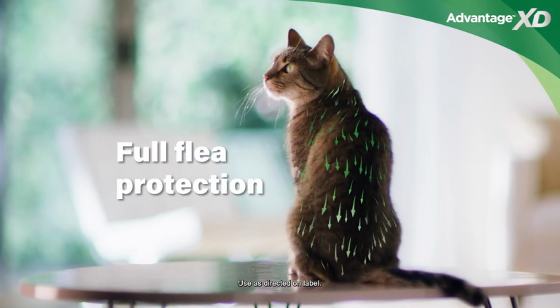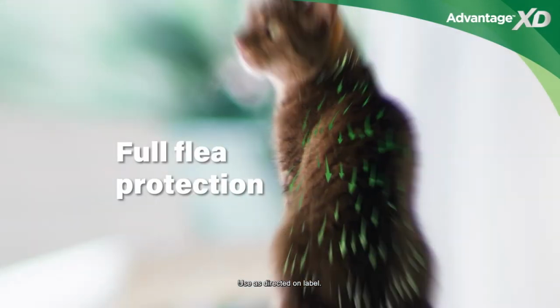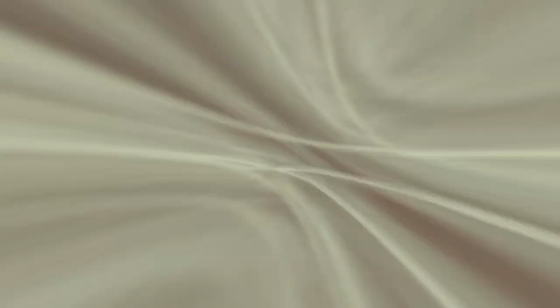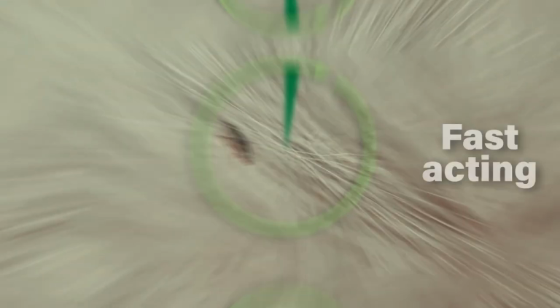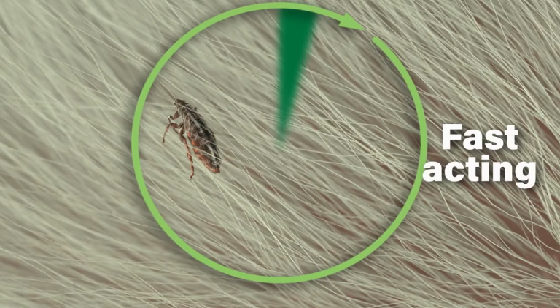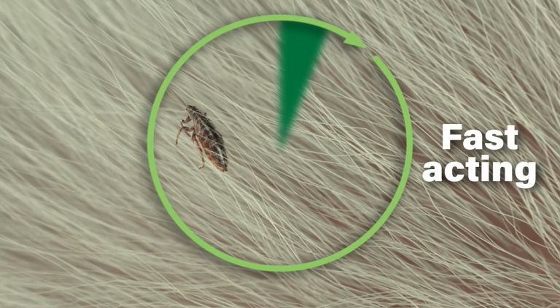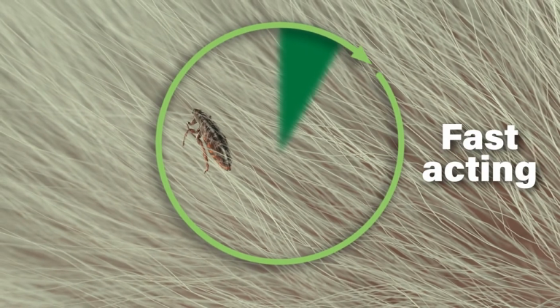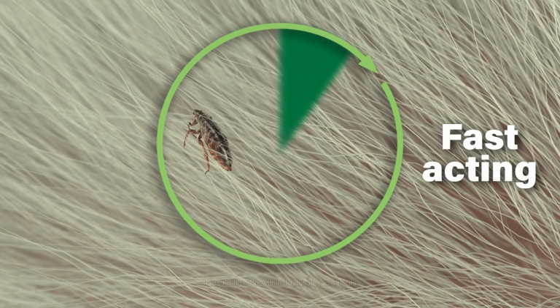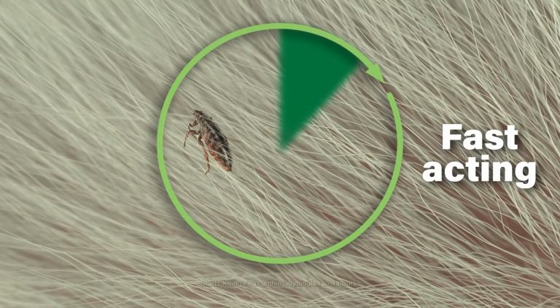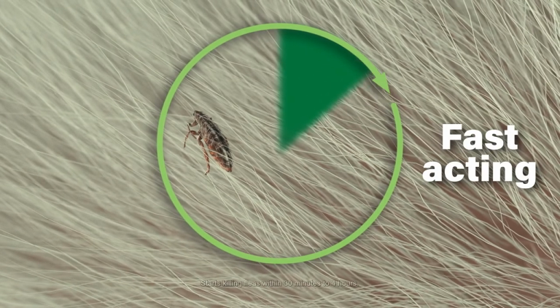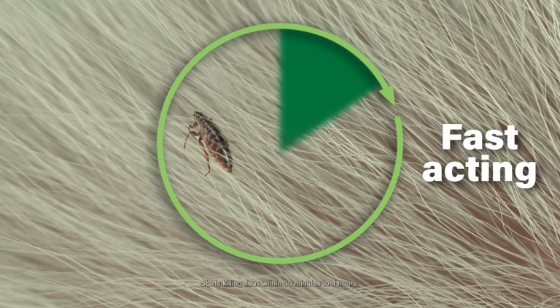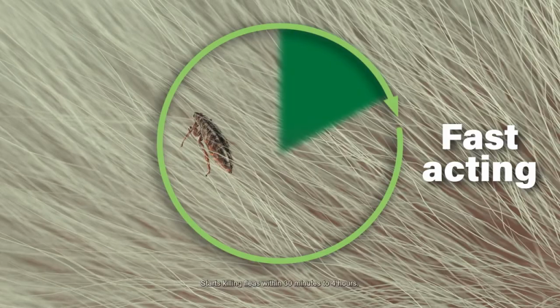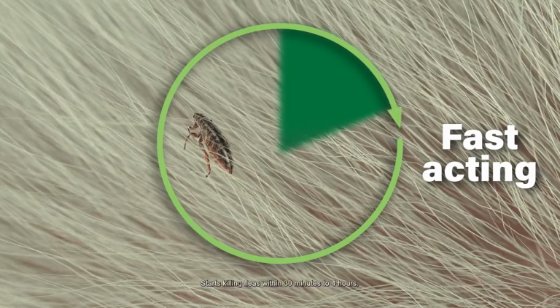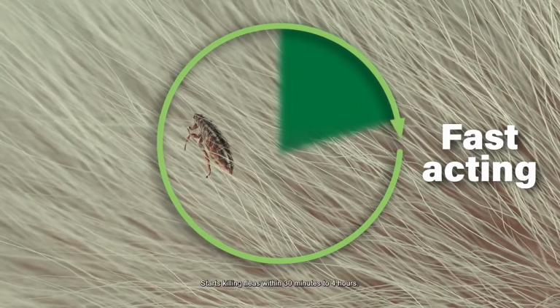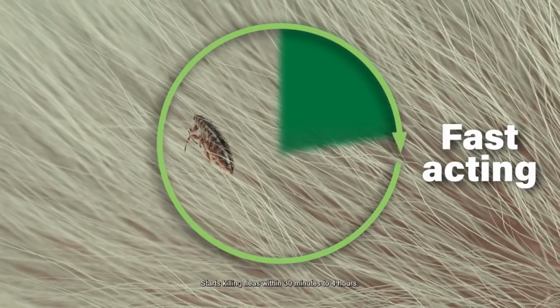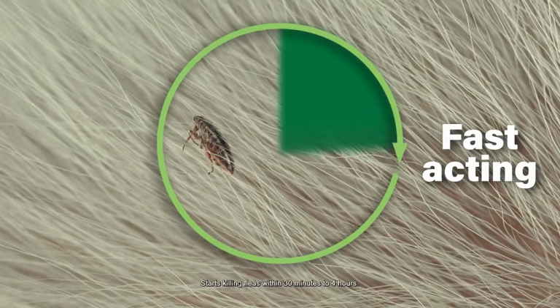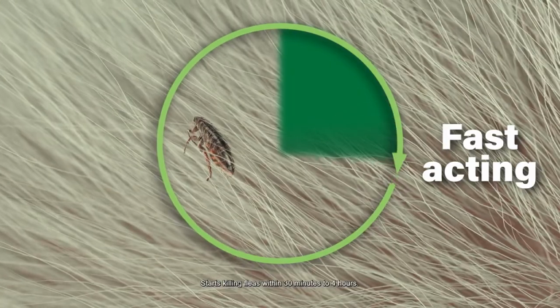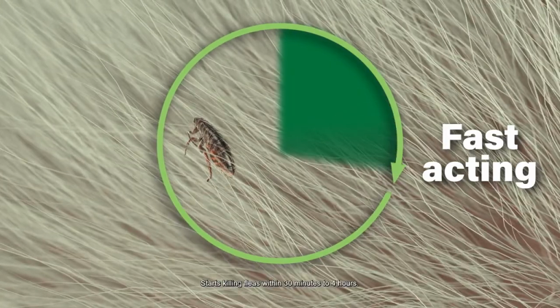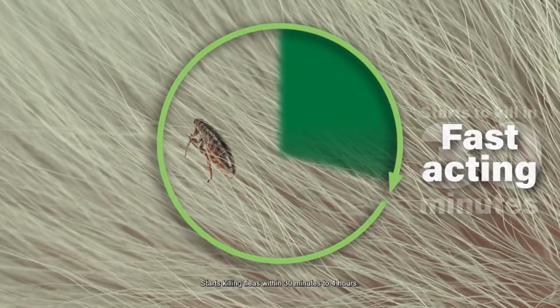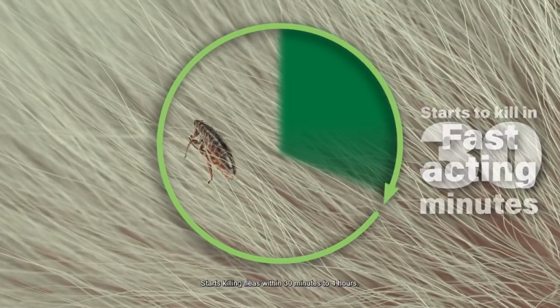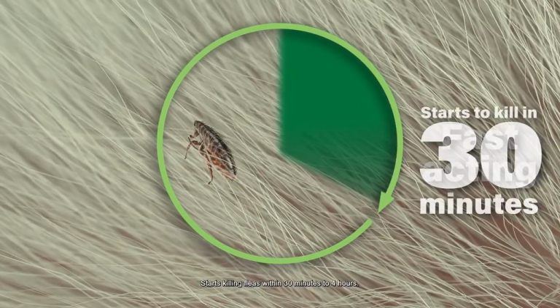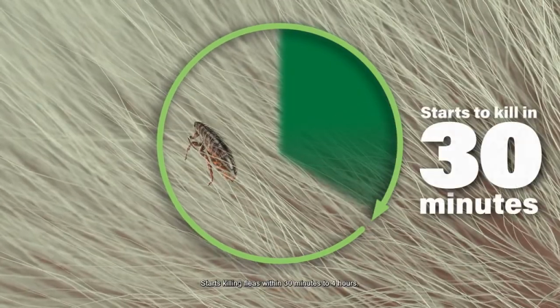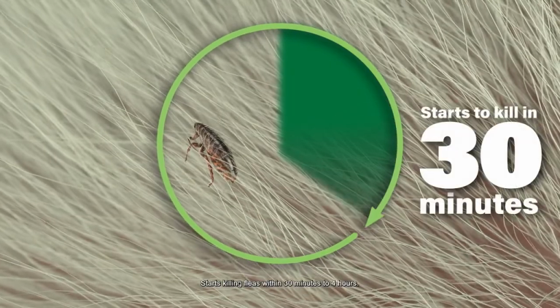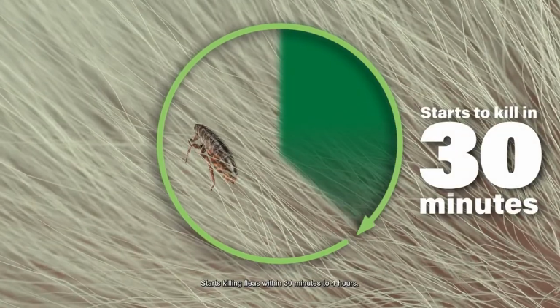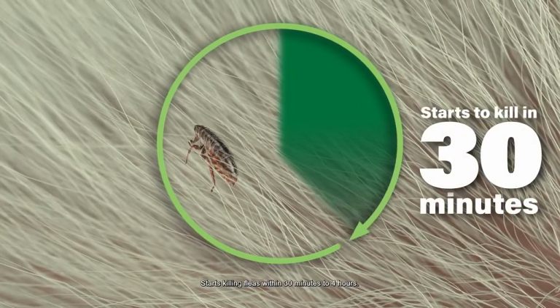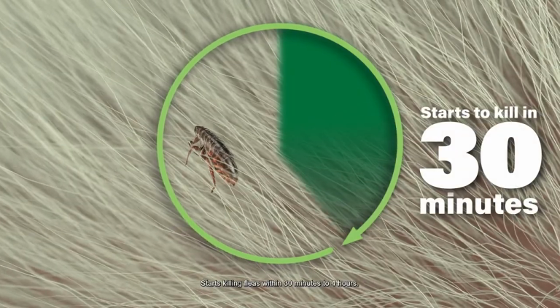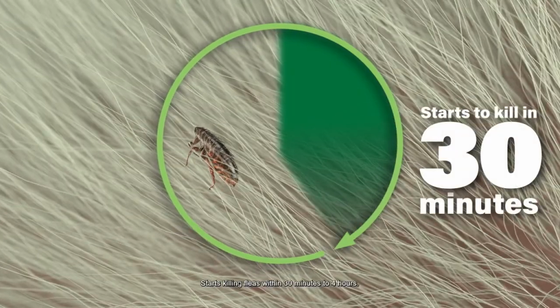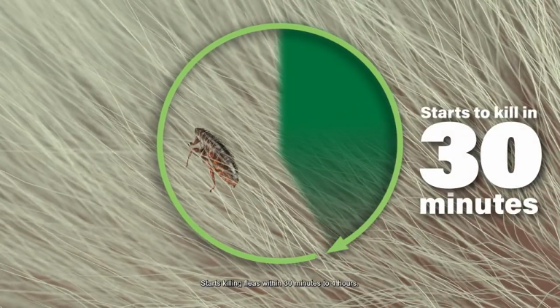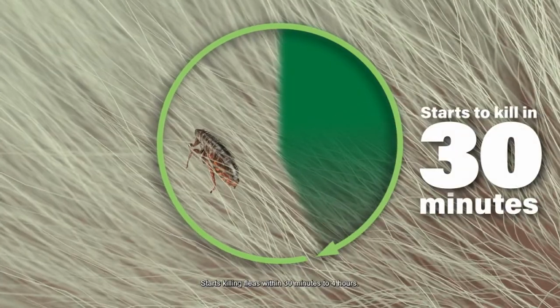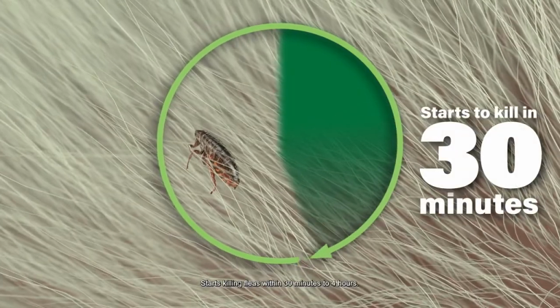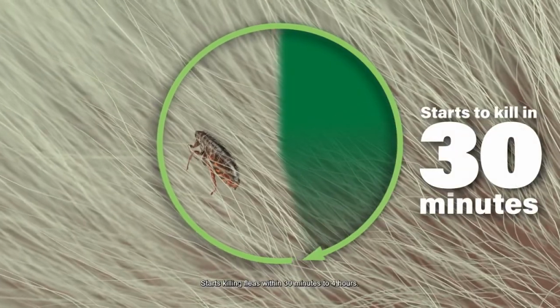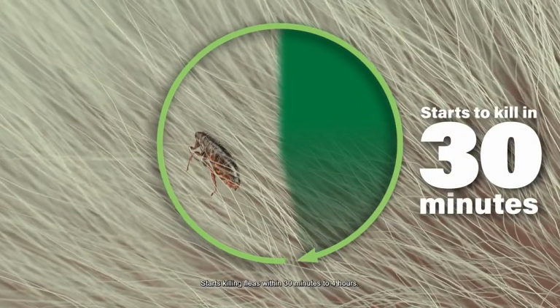It starts killing fleas through contact in as little as 30 minutes, and lasts for 2 months.